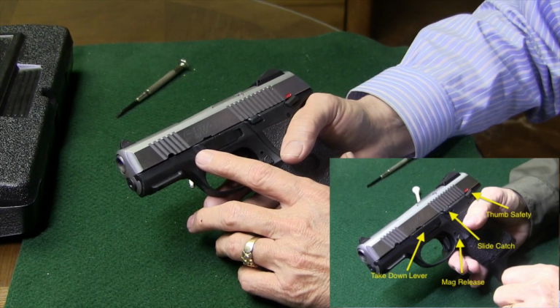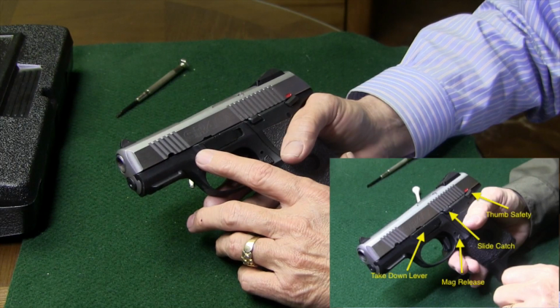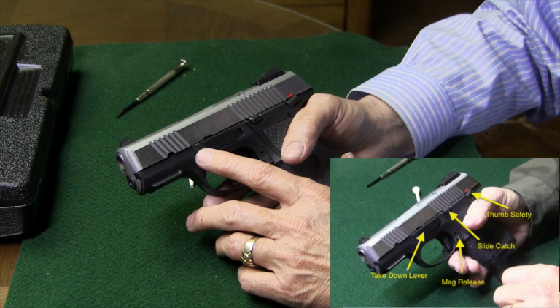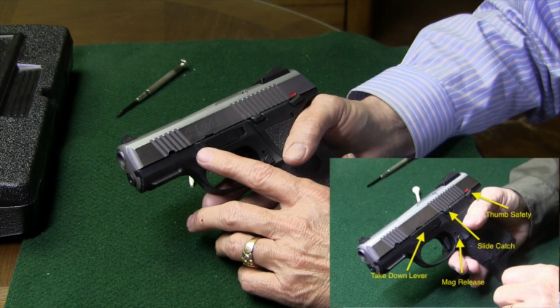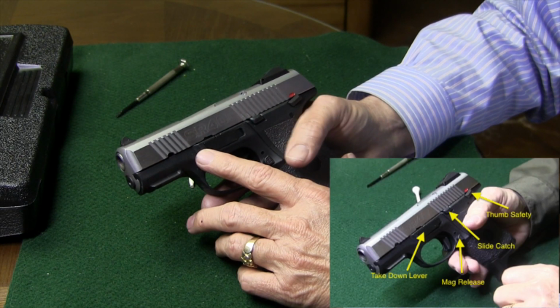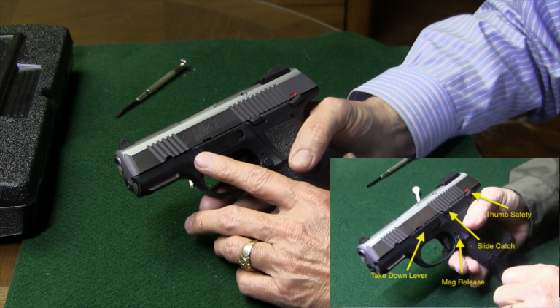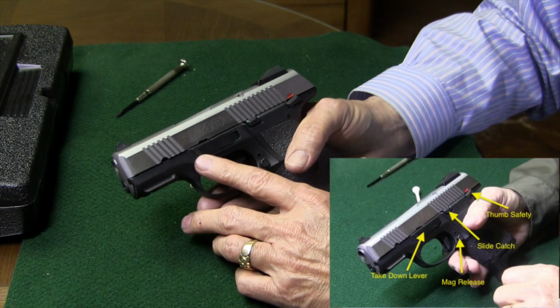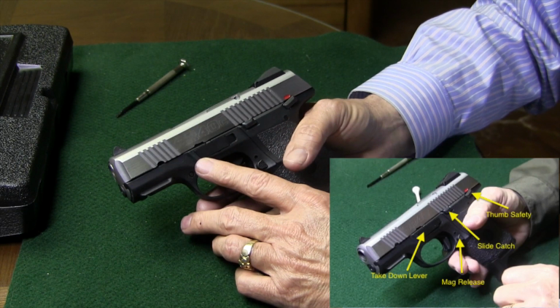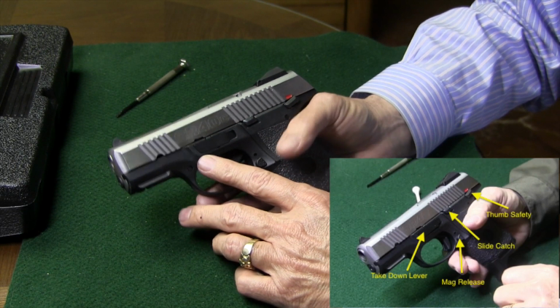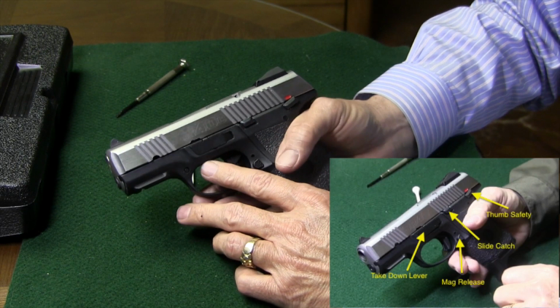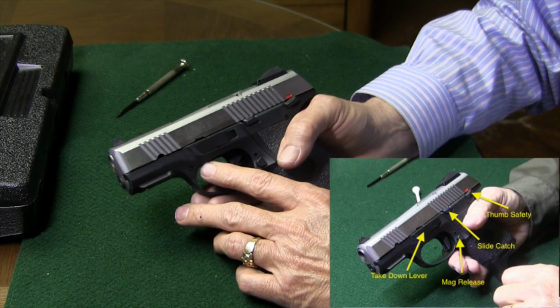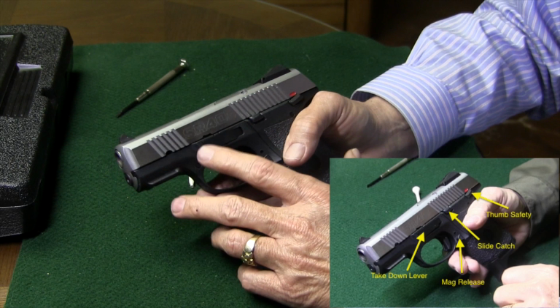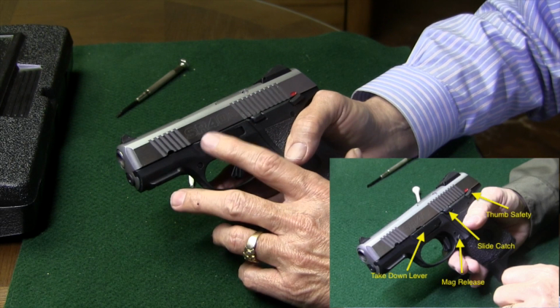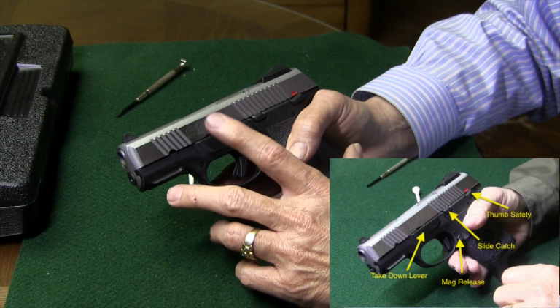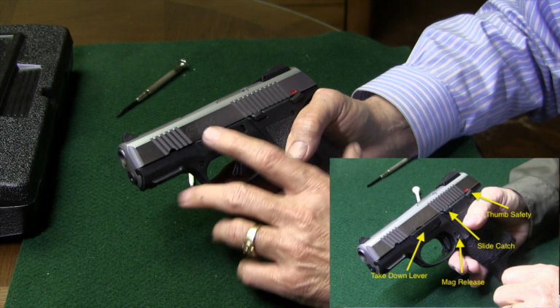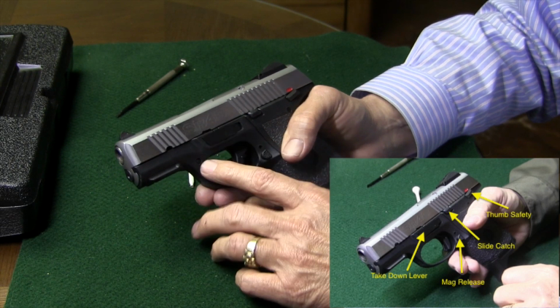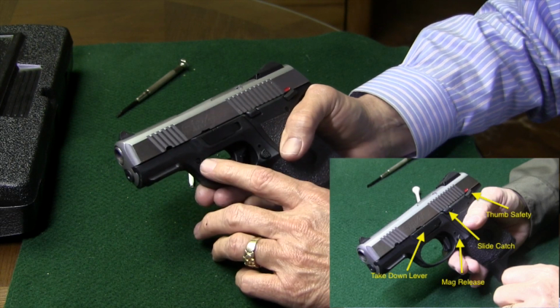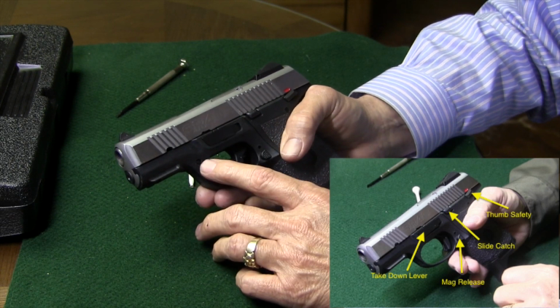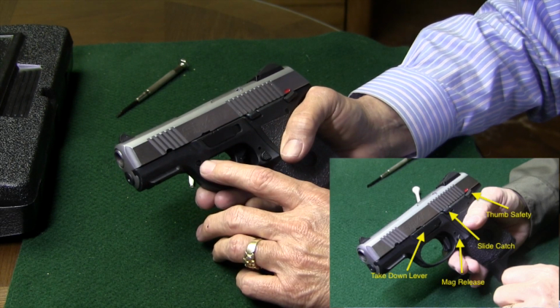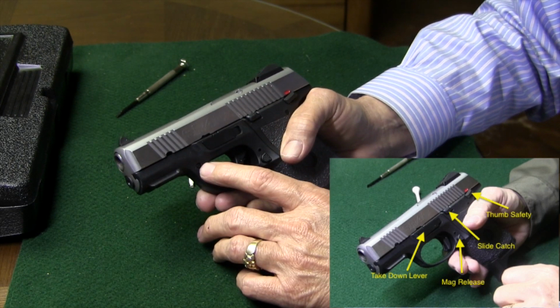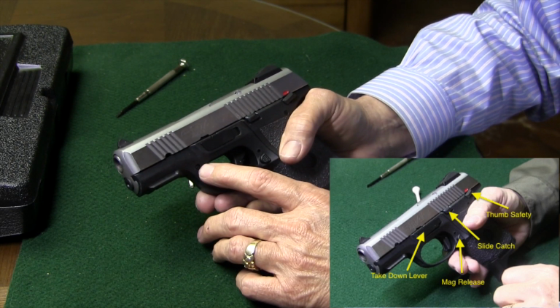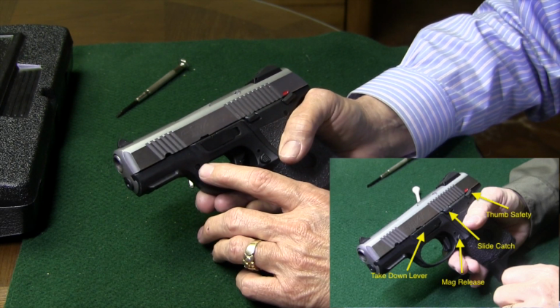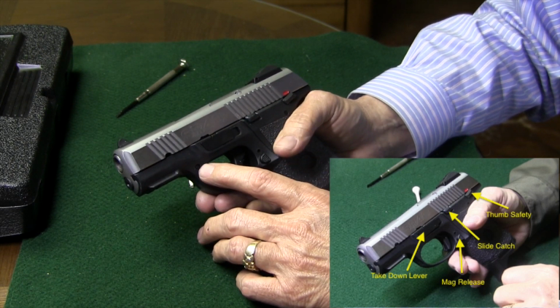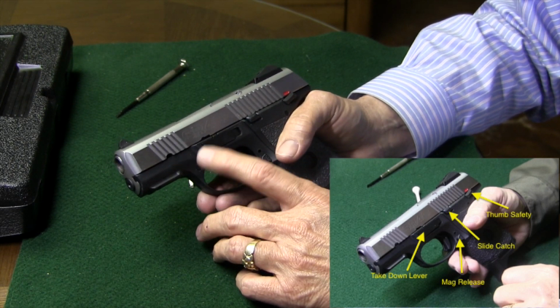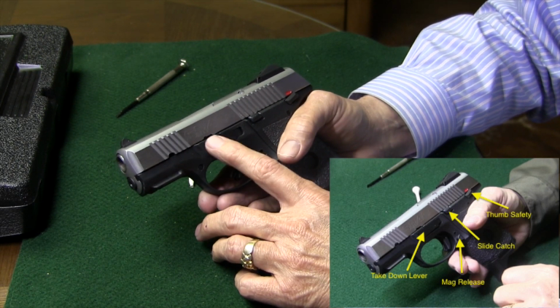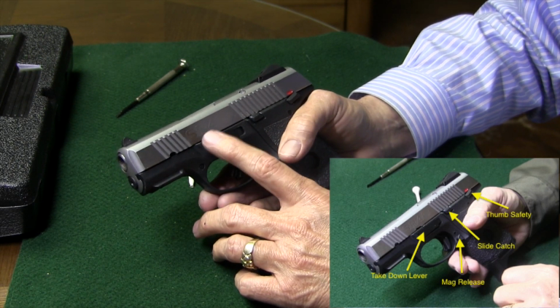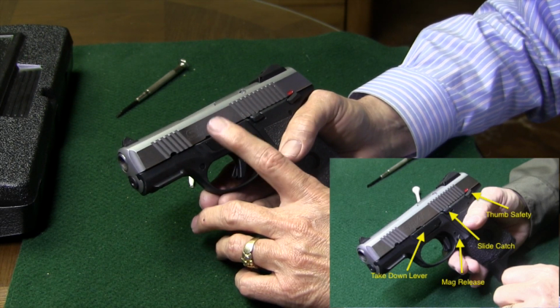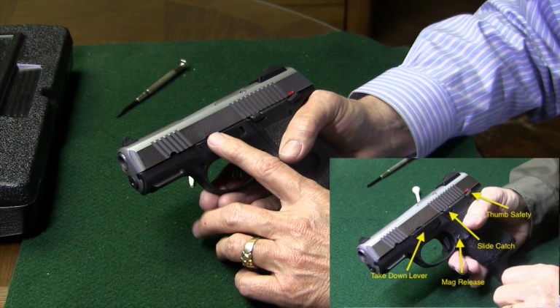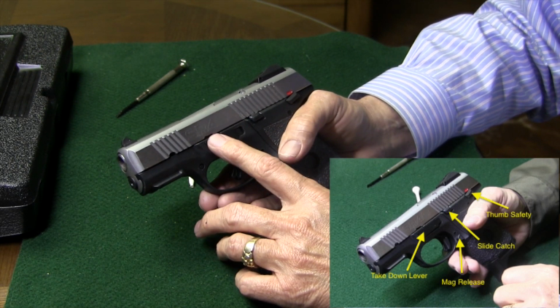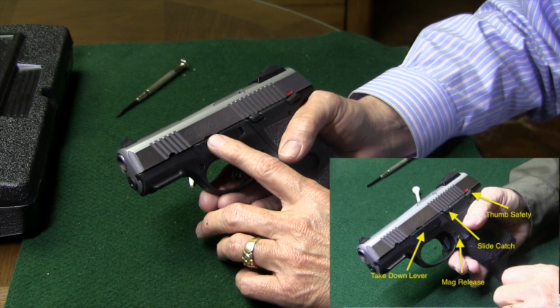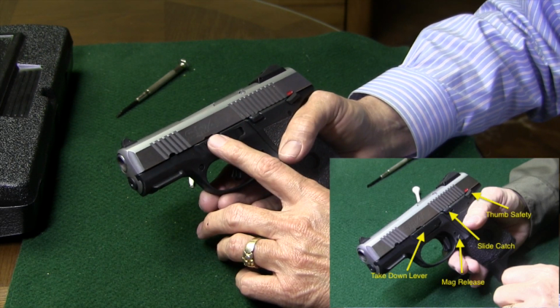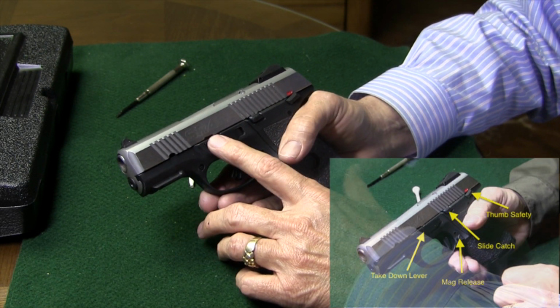Hey y'all, Jay on Real Guys Reviews. Ruger SR-40C — let me show you how to field strip it.